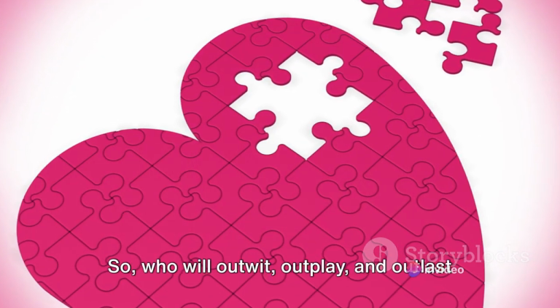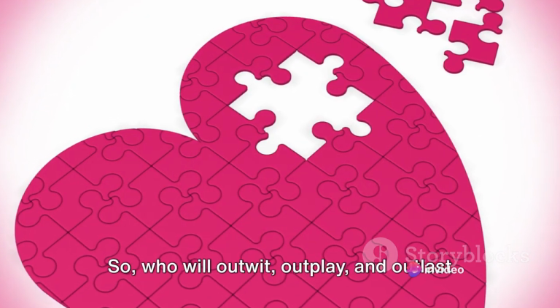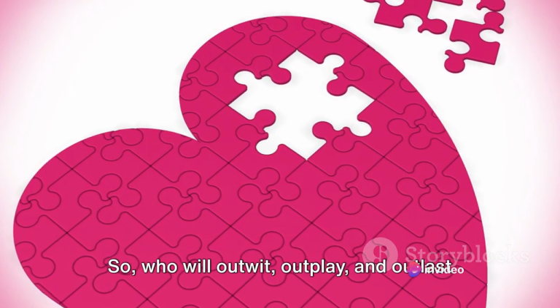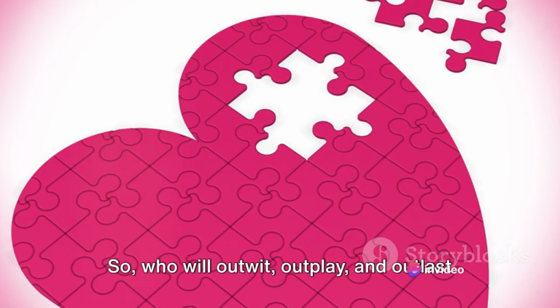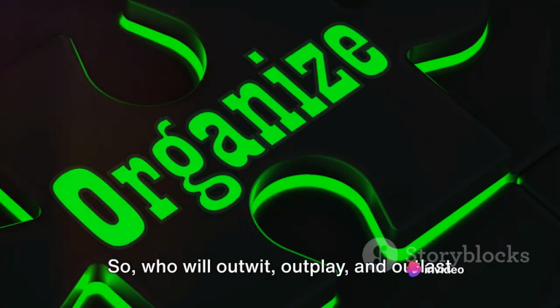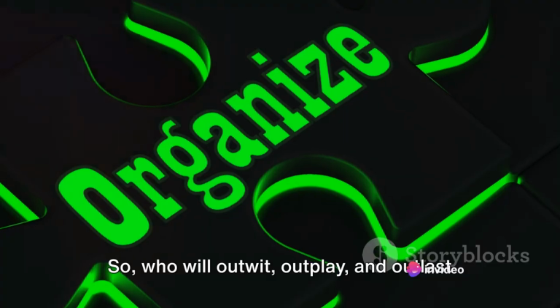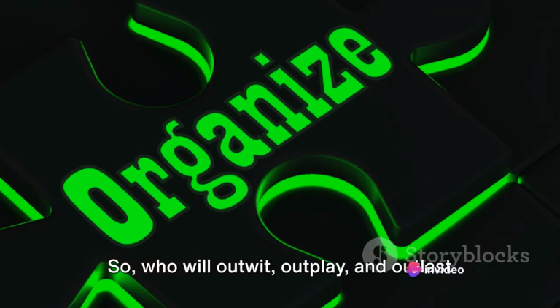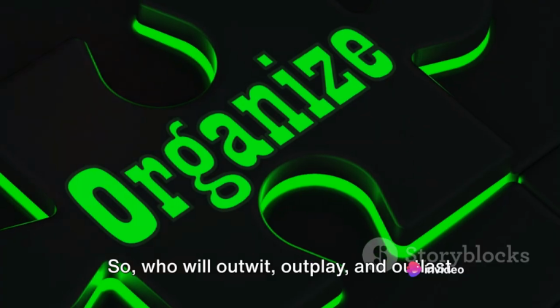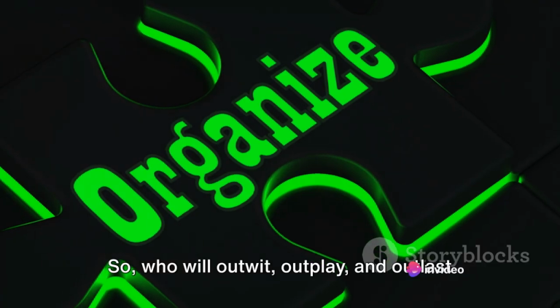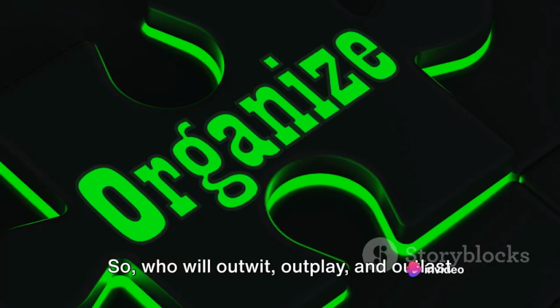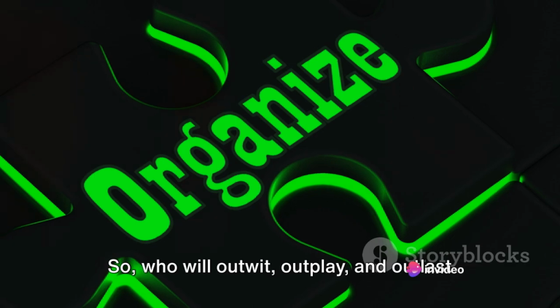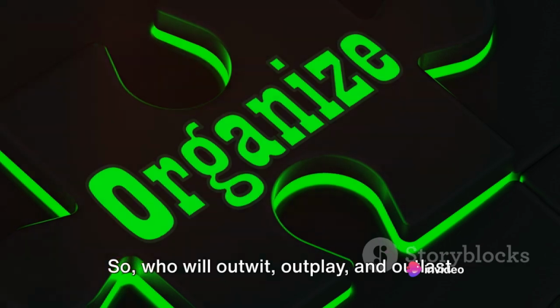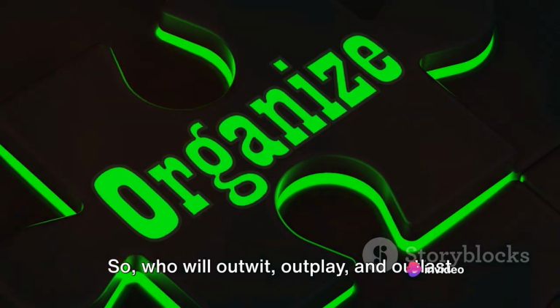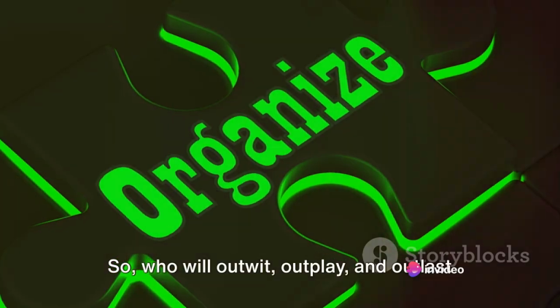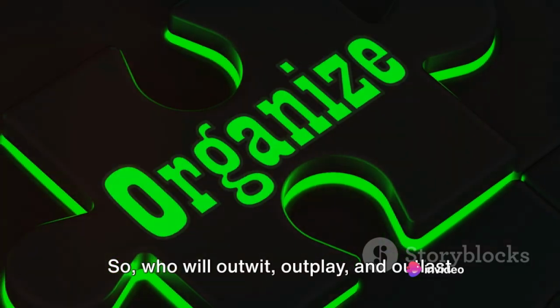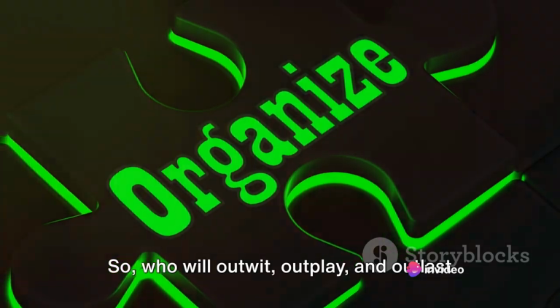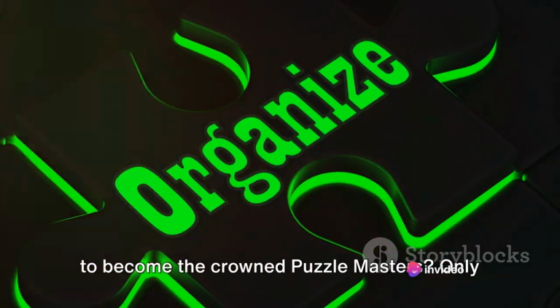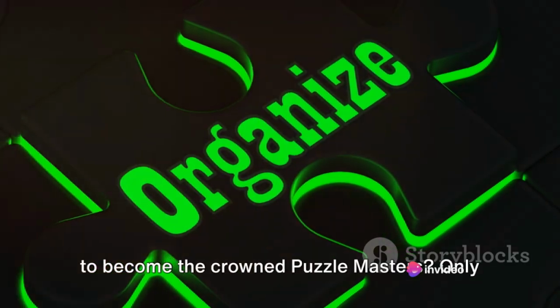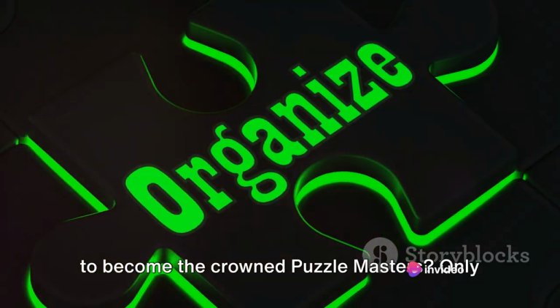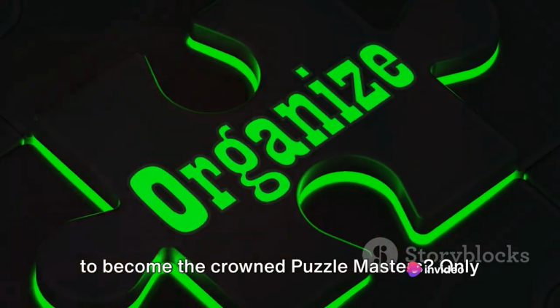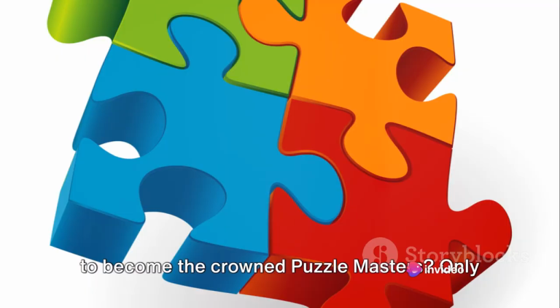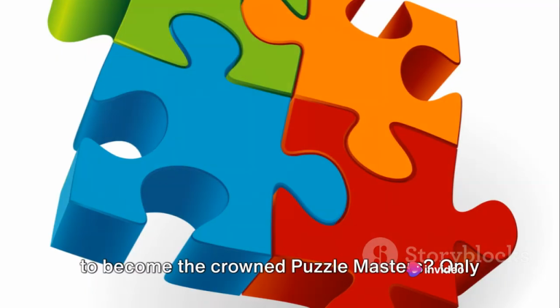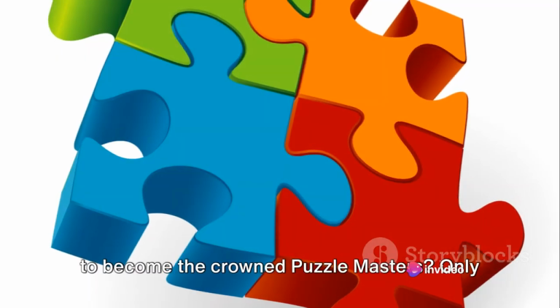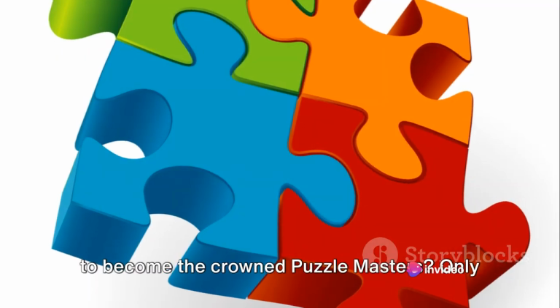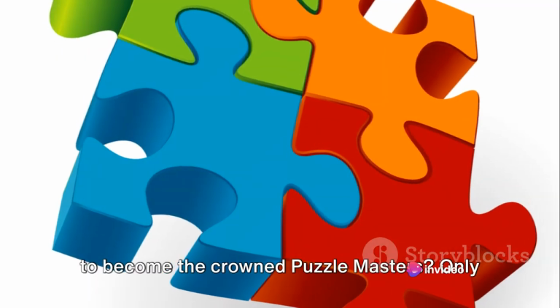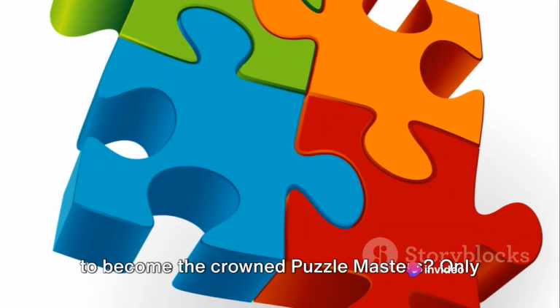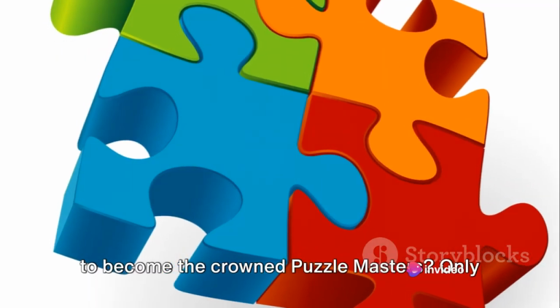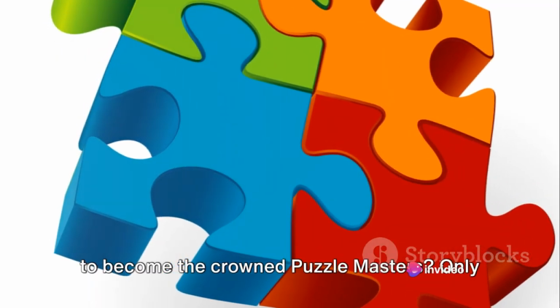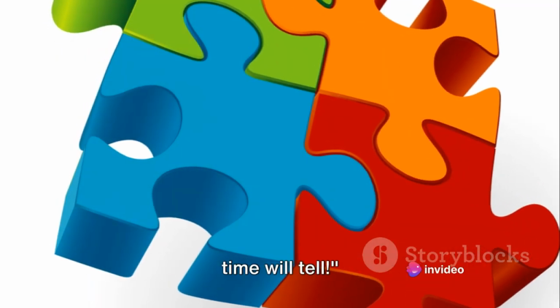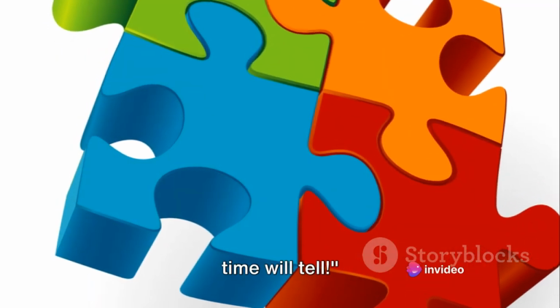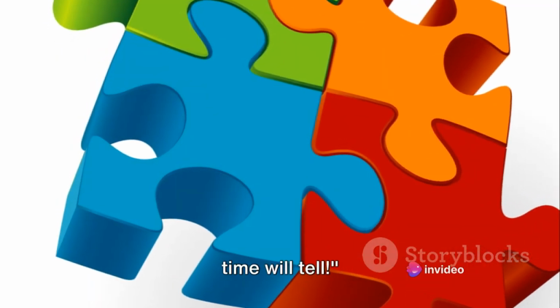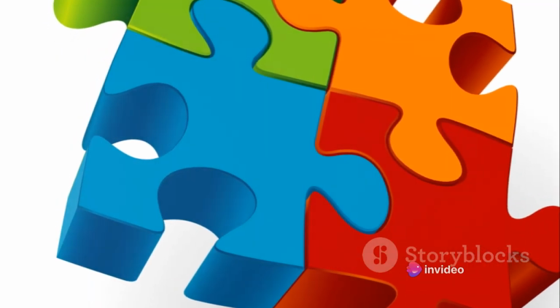So, who will outwit, outplay, and outlast to become the crowned Puzzle Masters? Only time will tell.